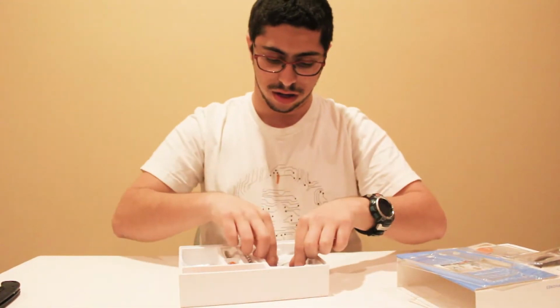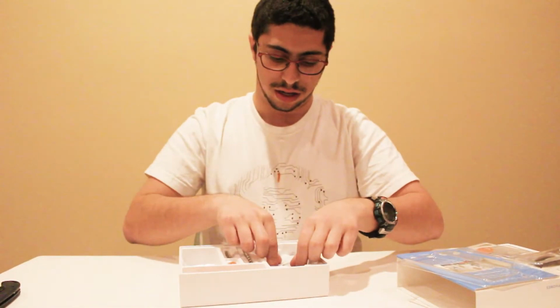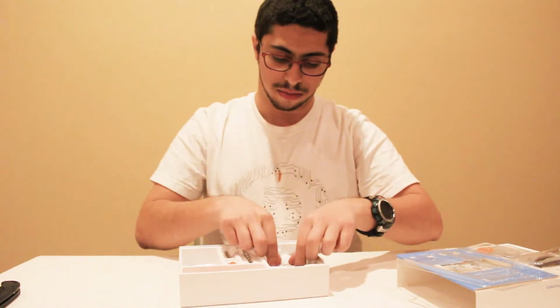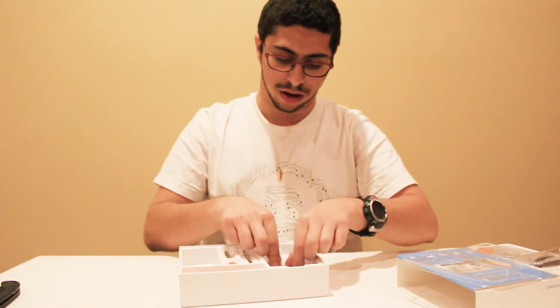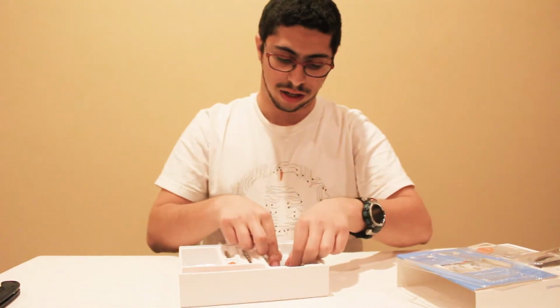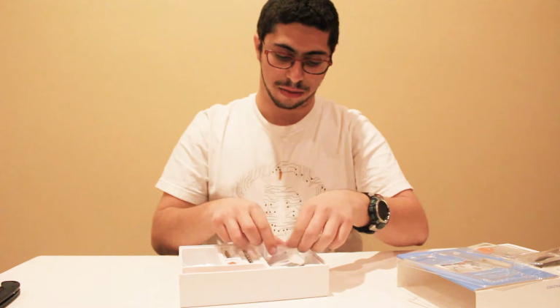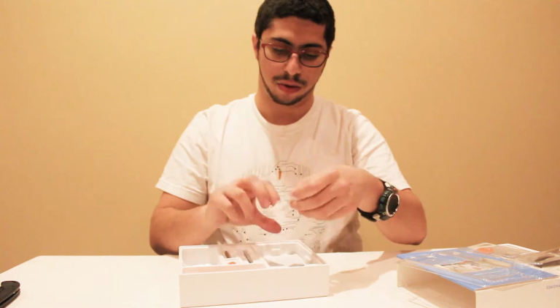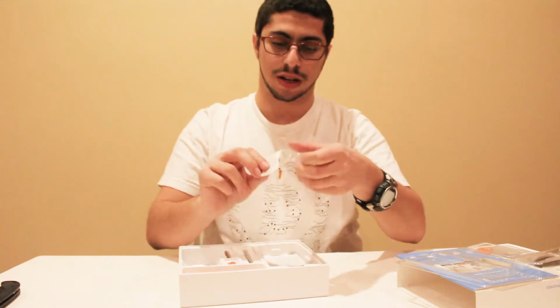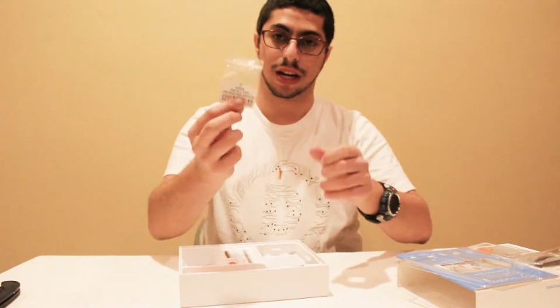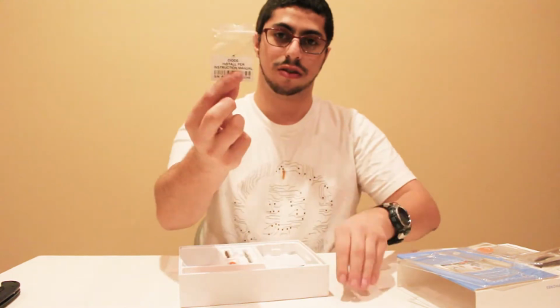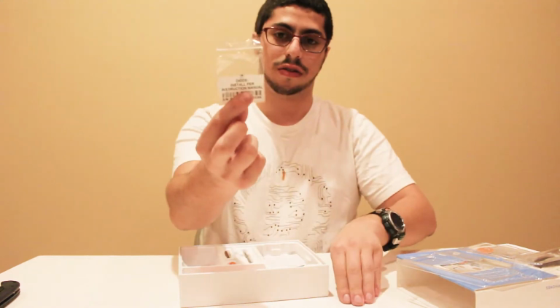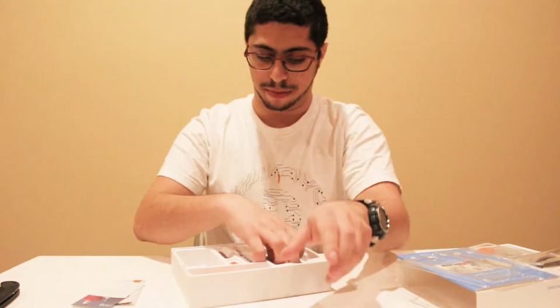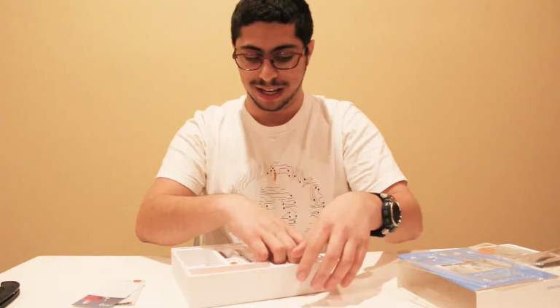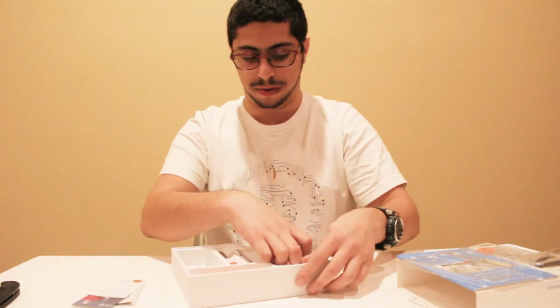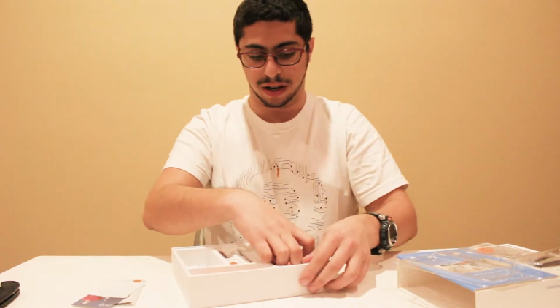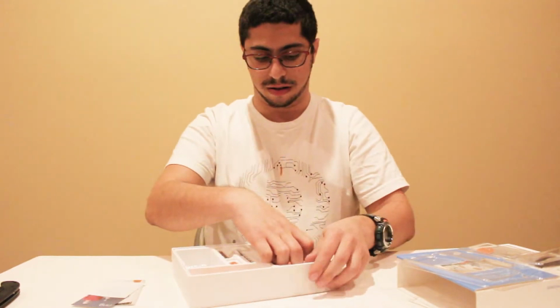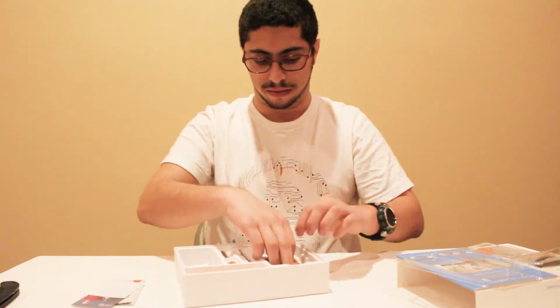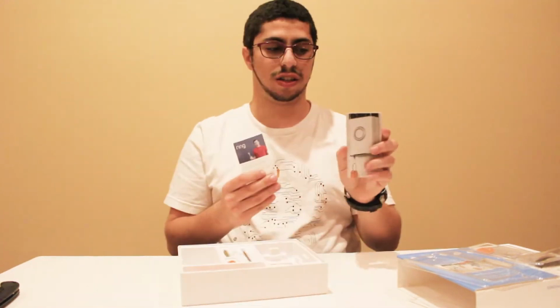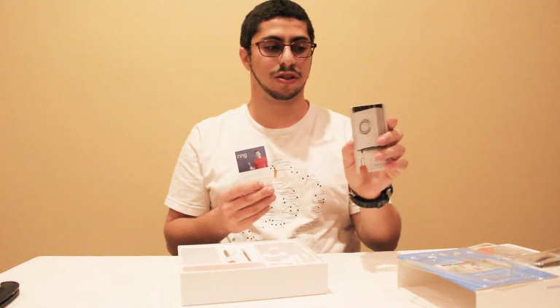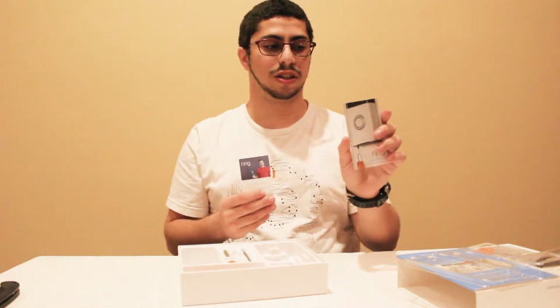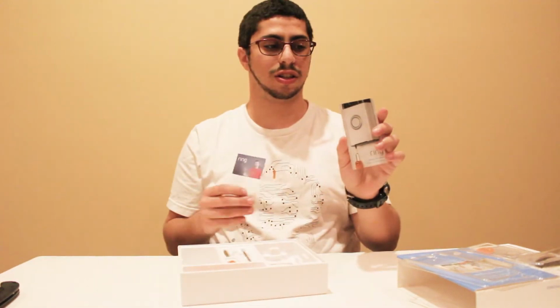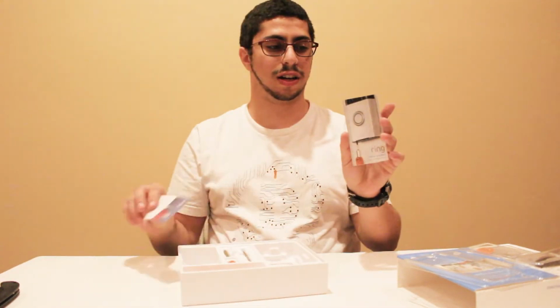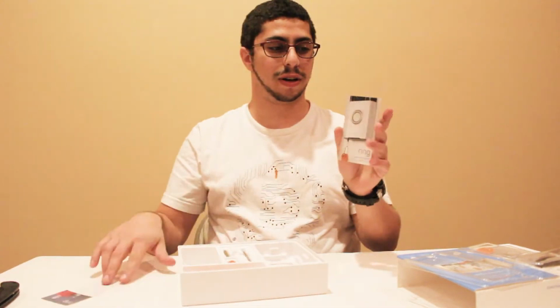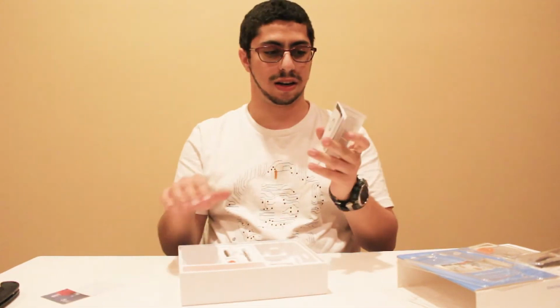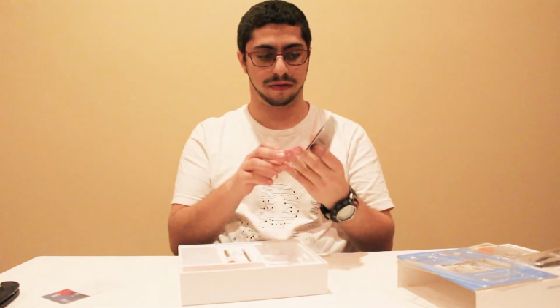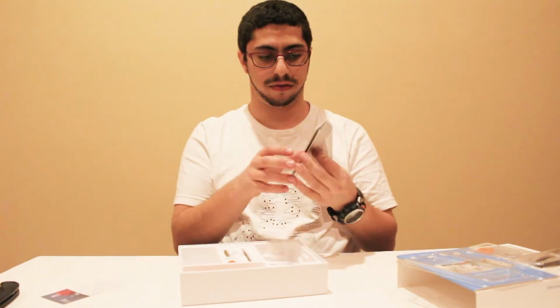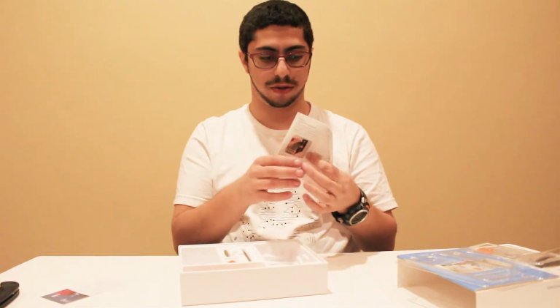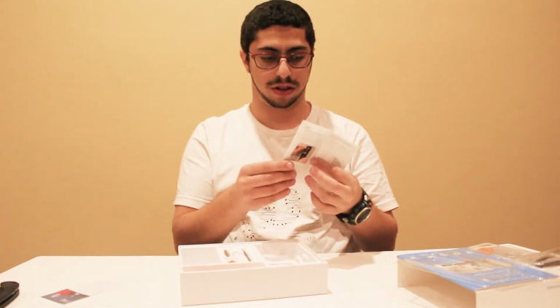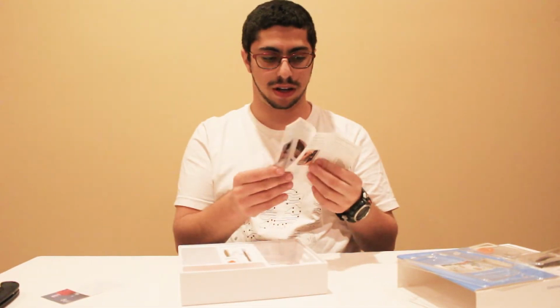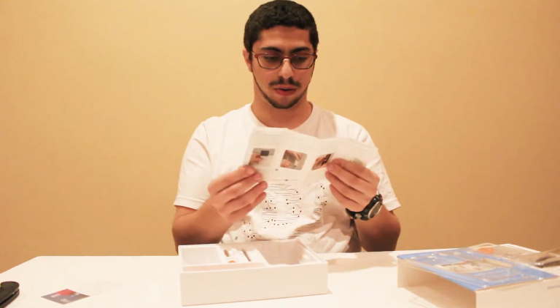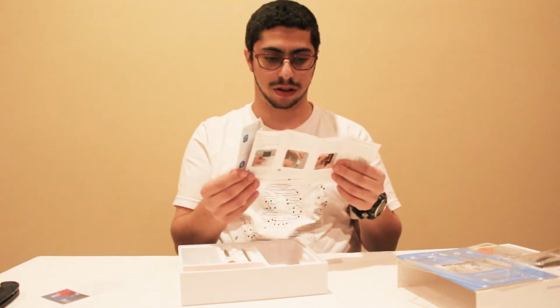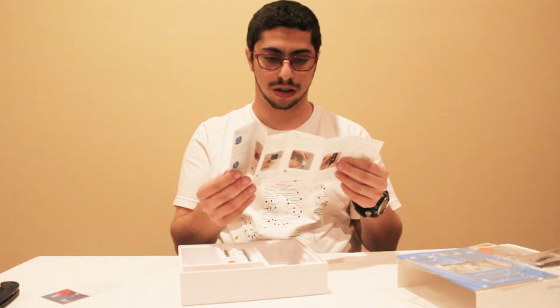In the box it comes with a diode, a base plate, and an instruction and setup guide for a quick look overview.